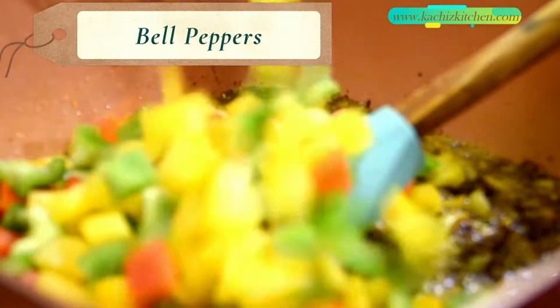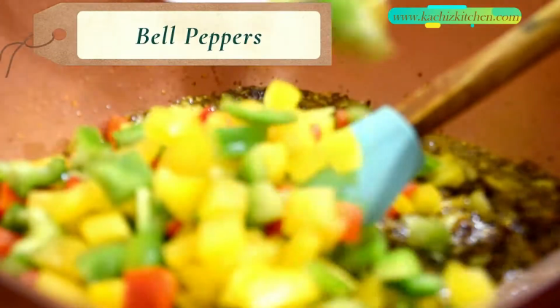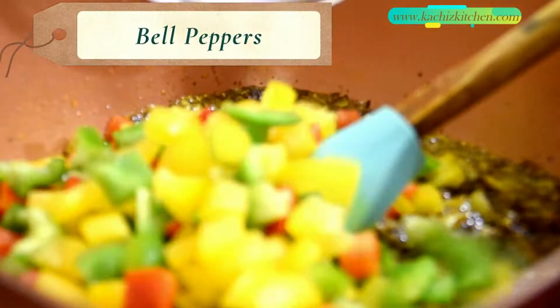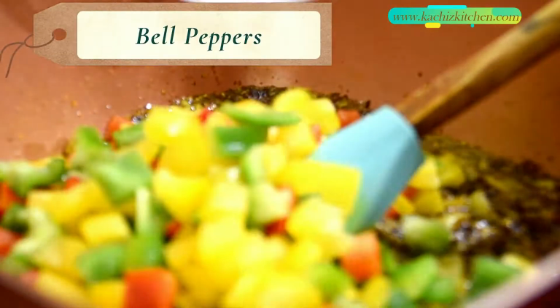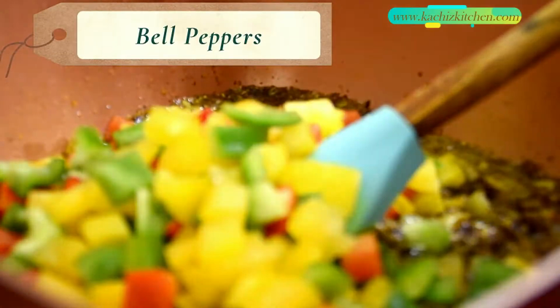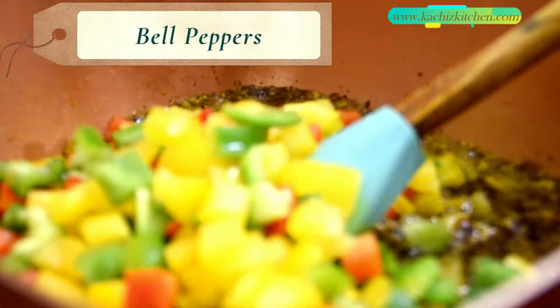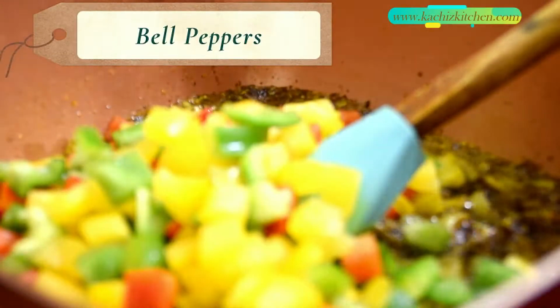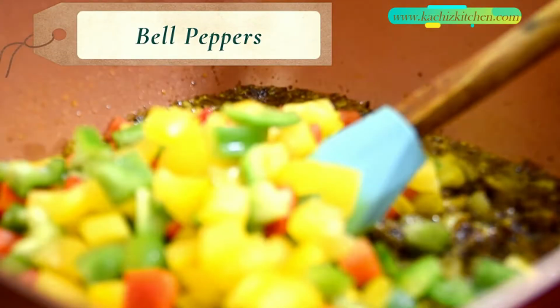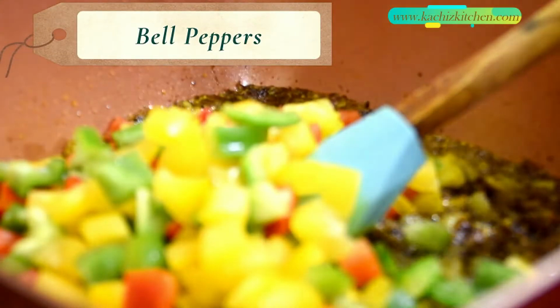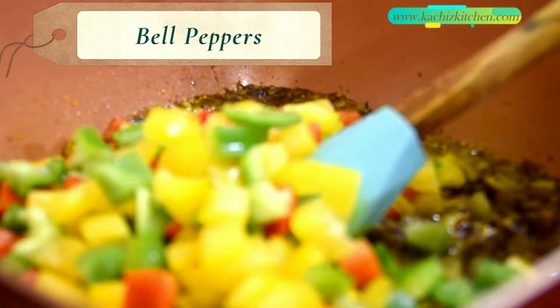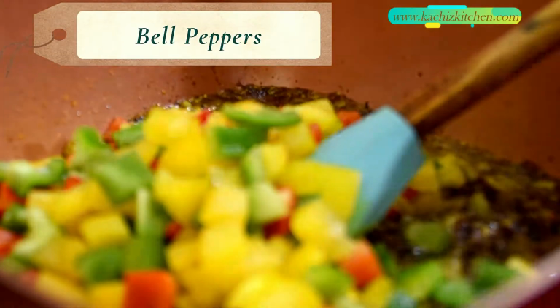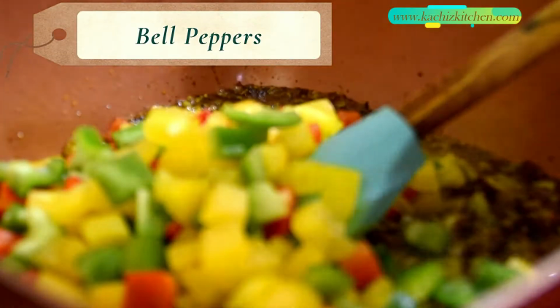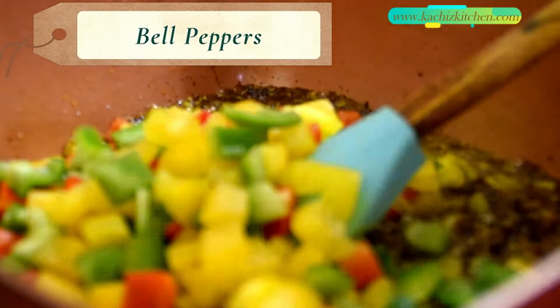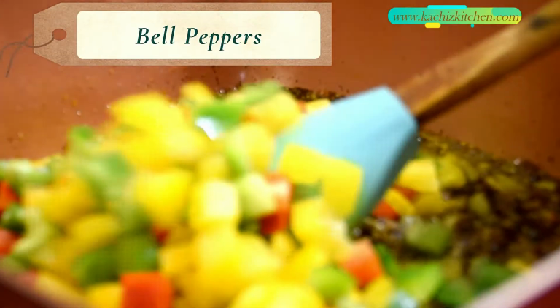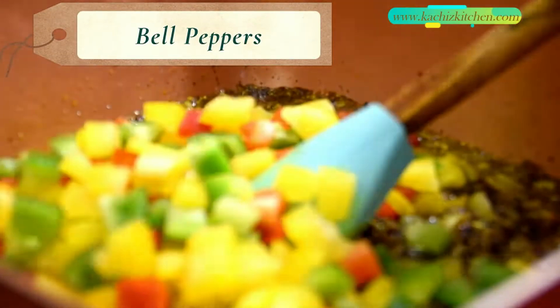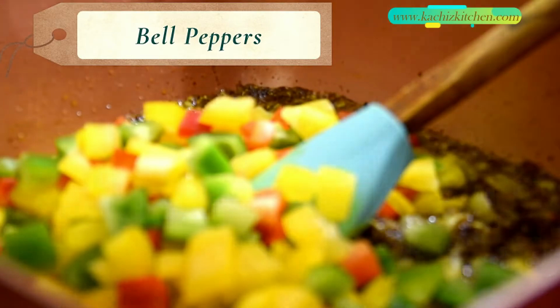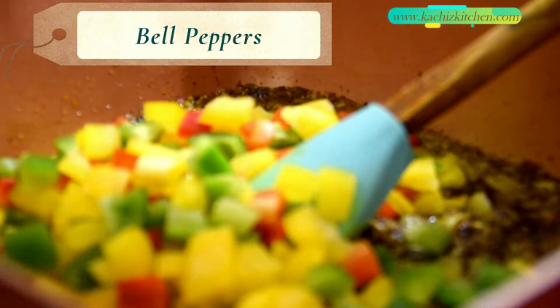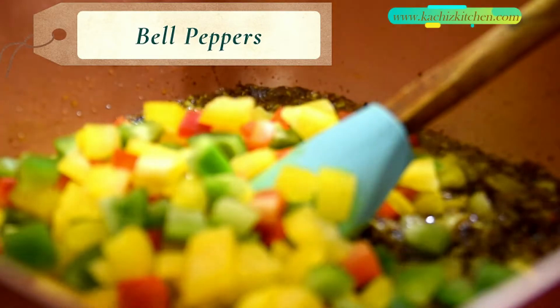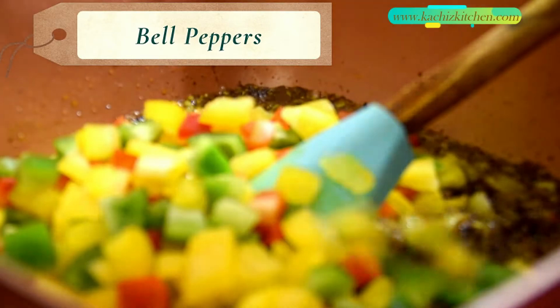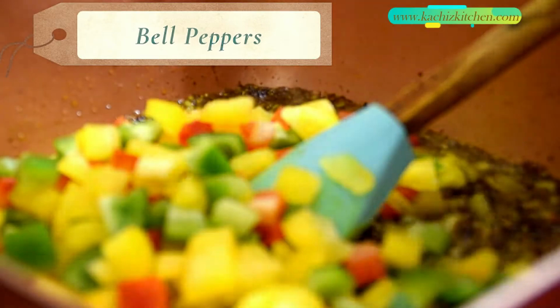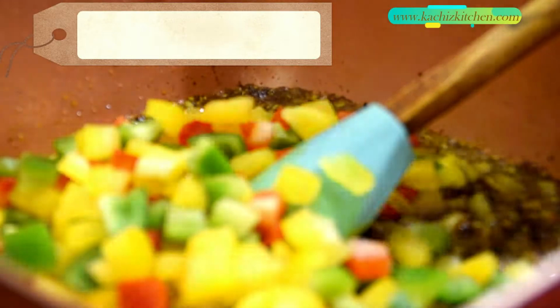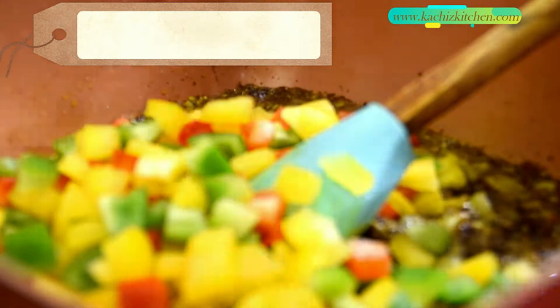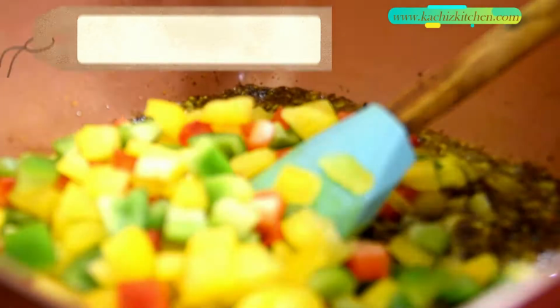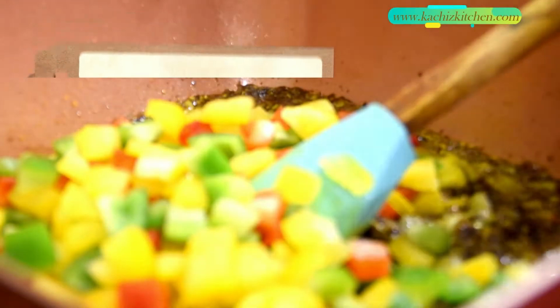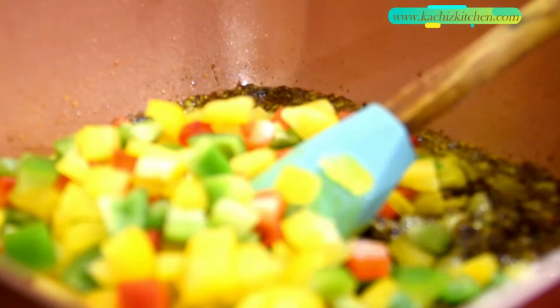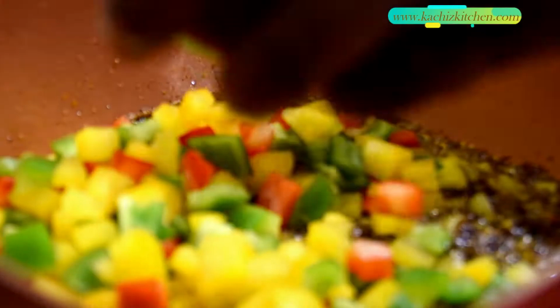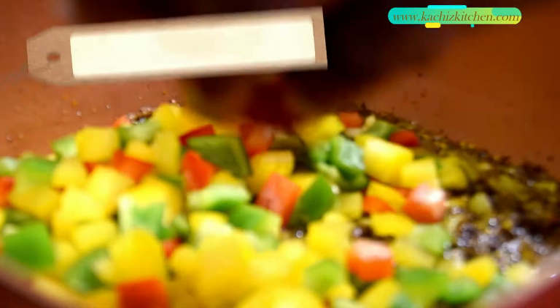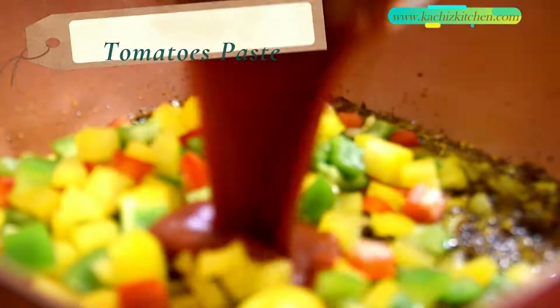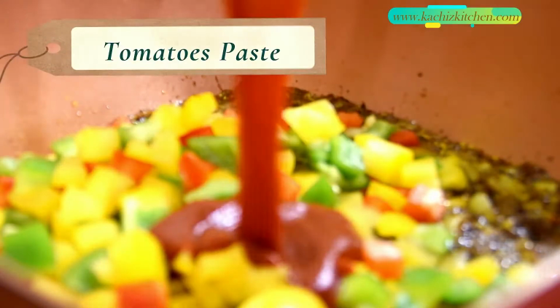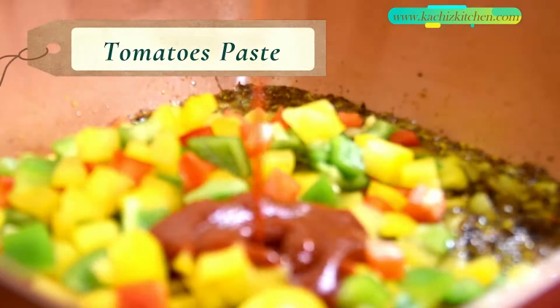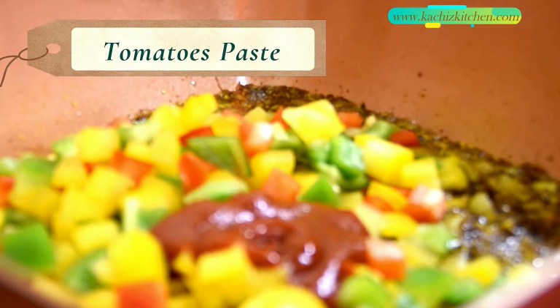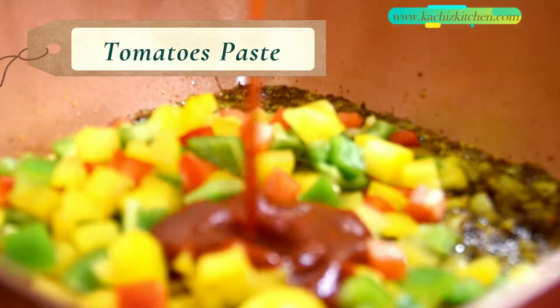Now in goes the bell pepper and tomato paste.